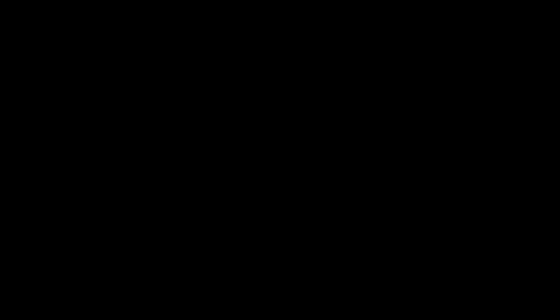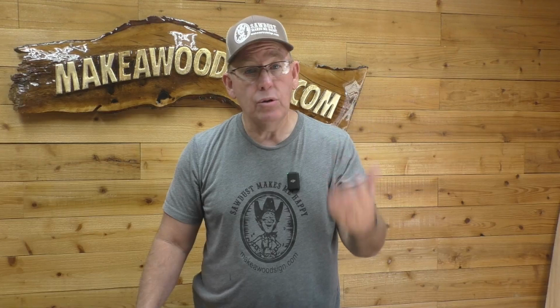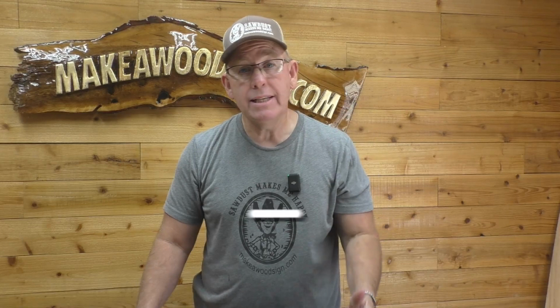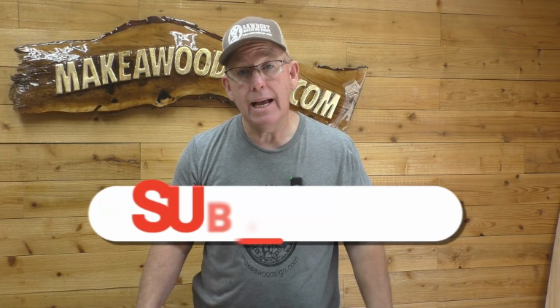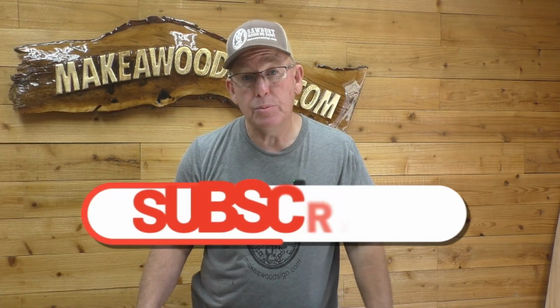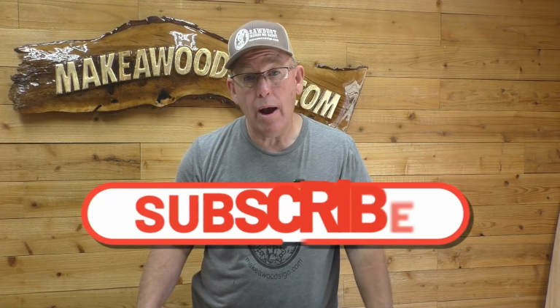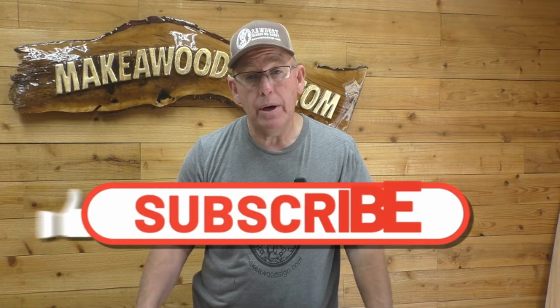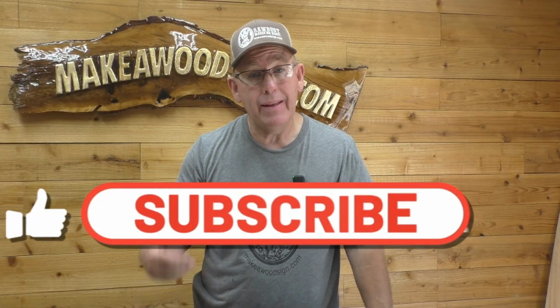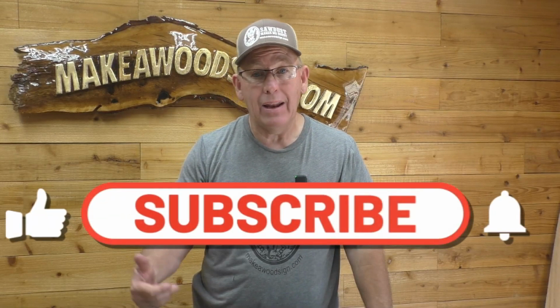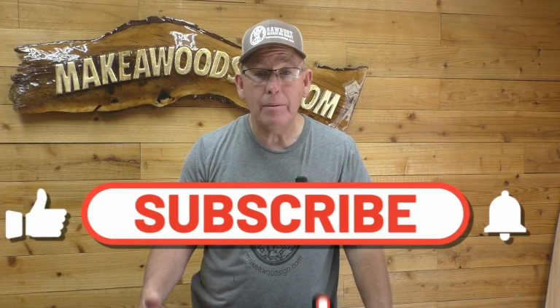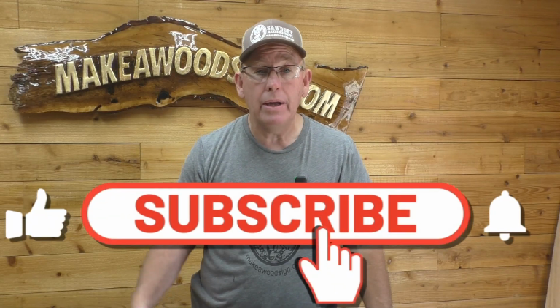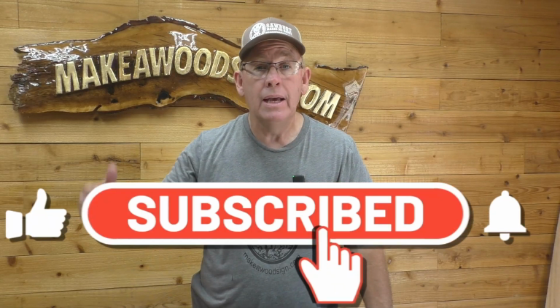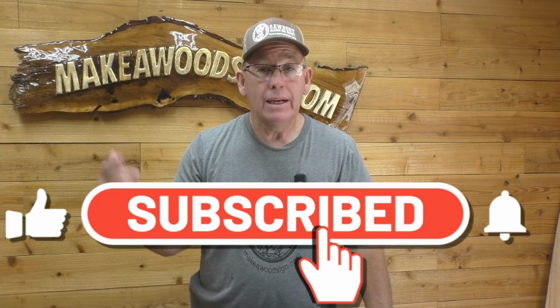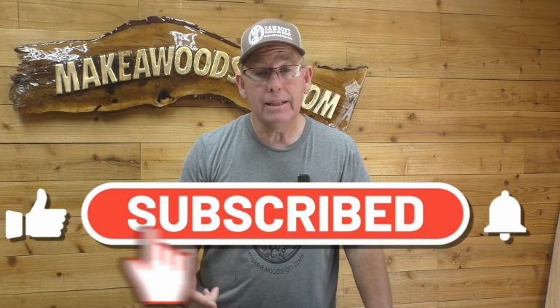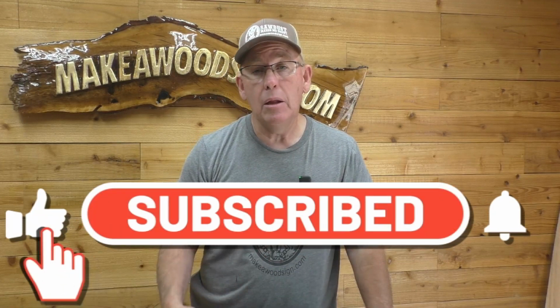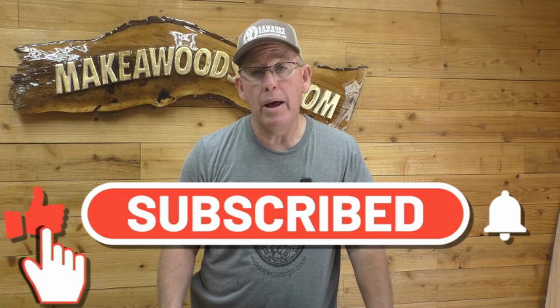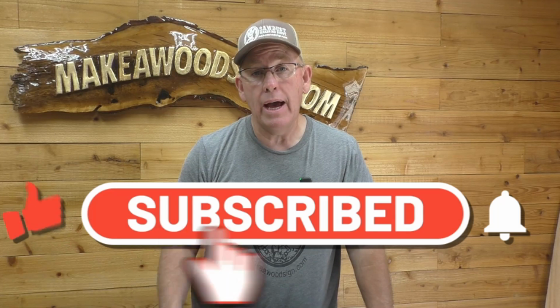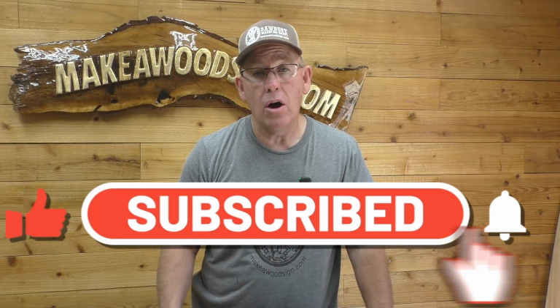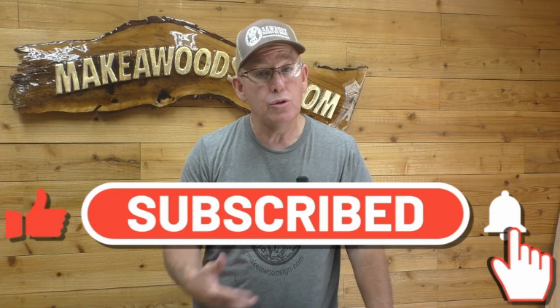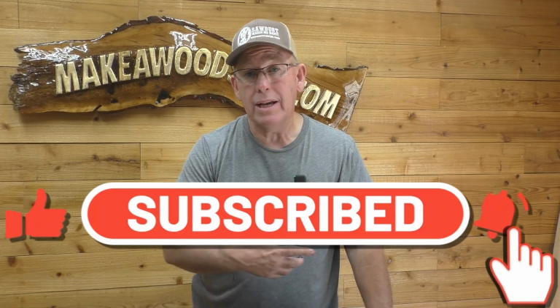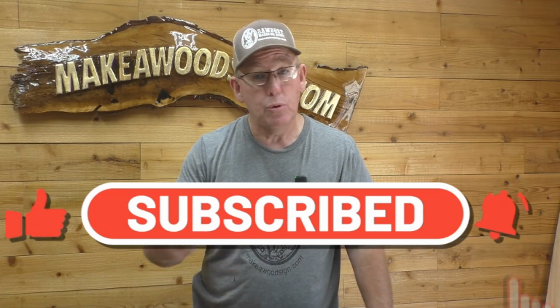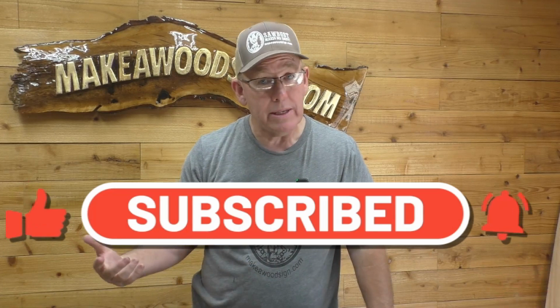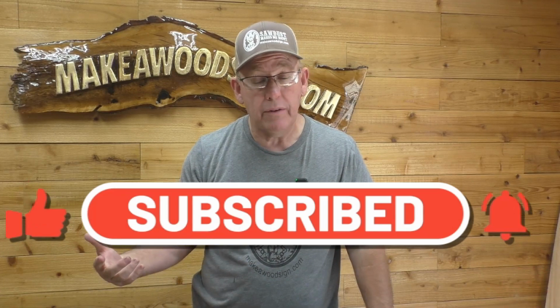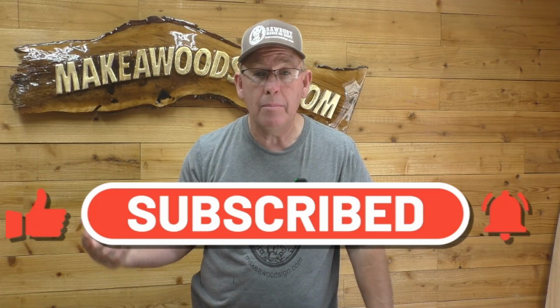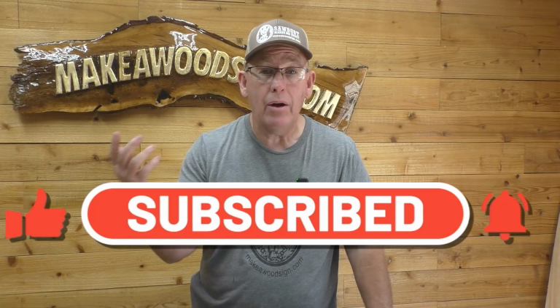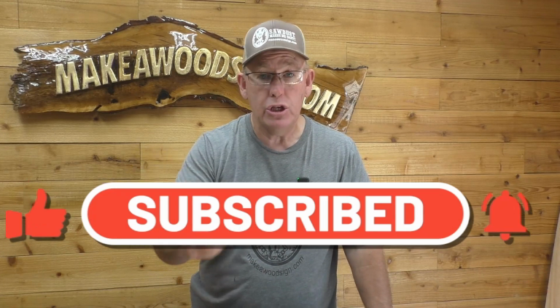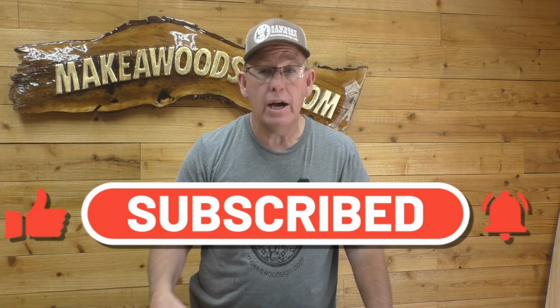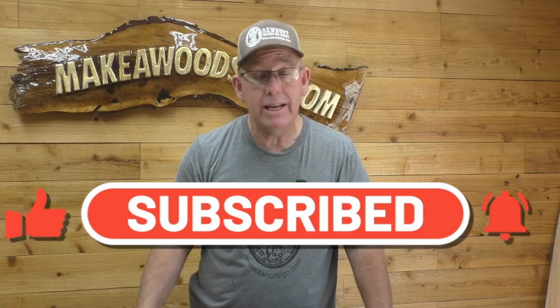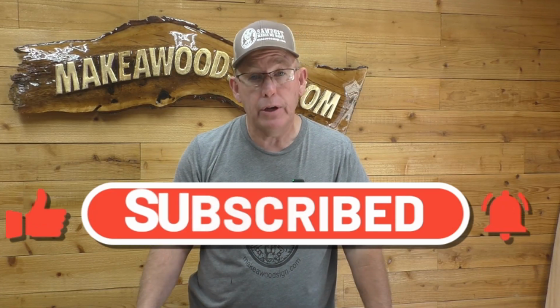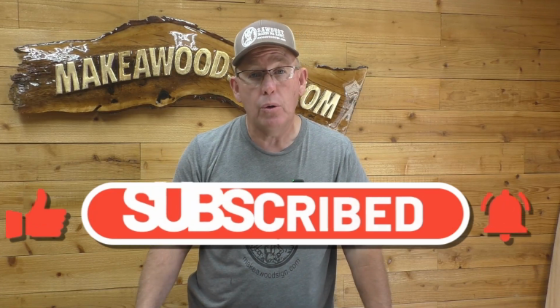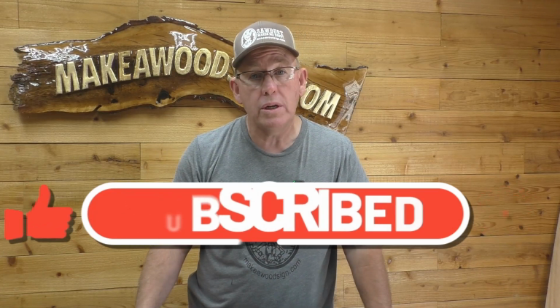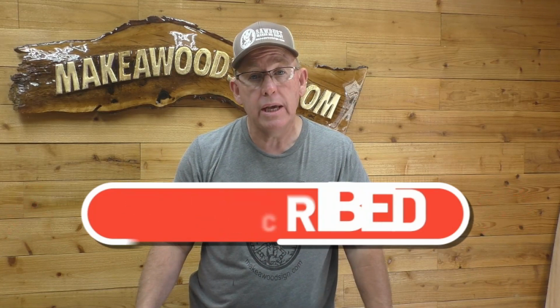Hit that subscribe button and that like button. Click the little bell icon because we got some great stuff coming out that you guys definitely are going to want to see.